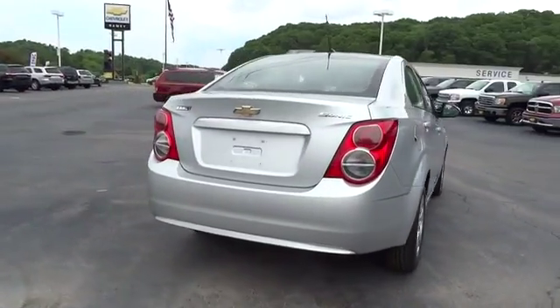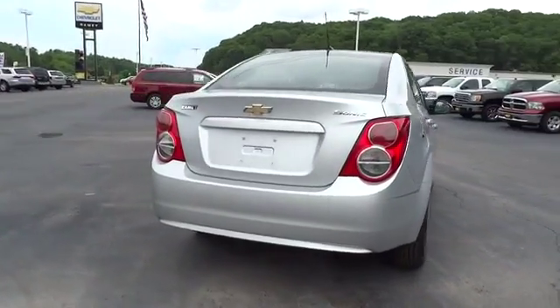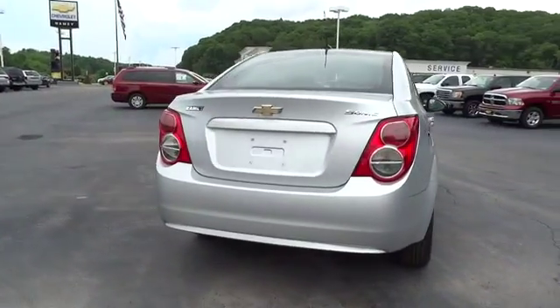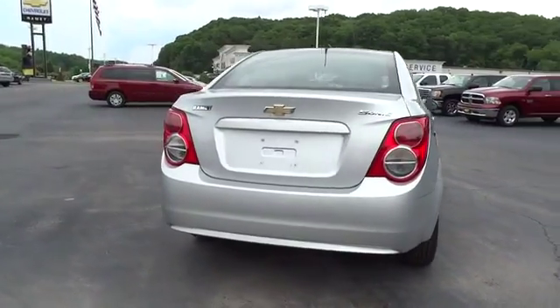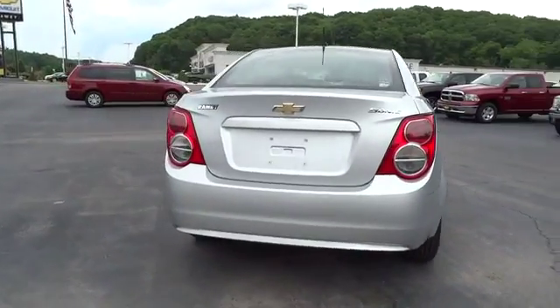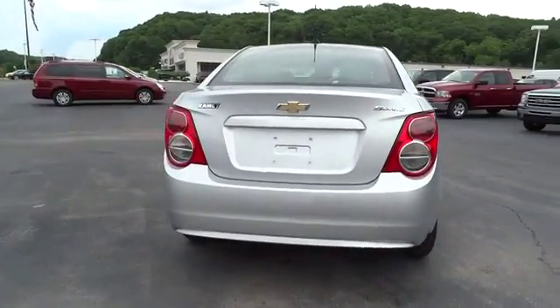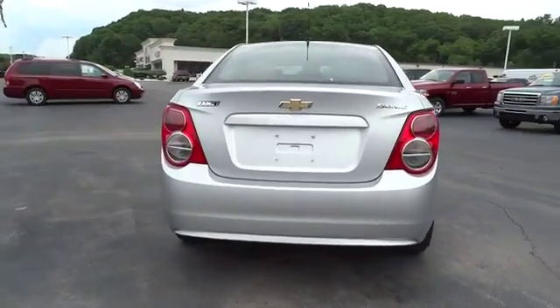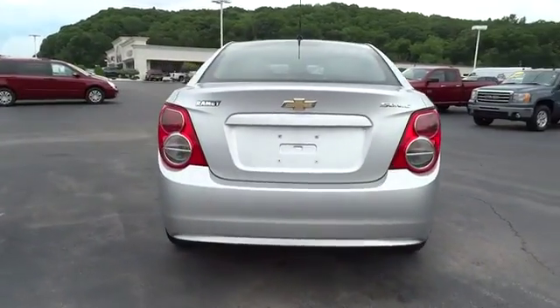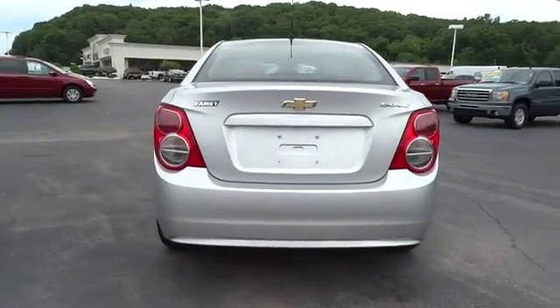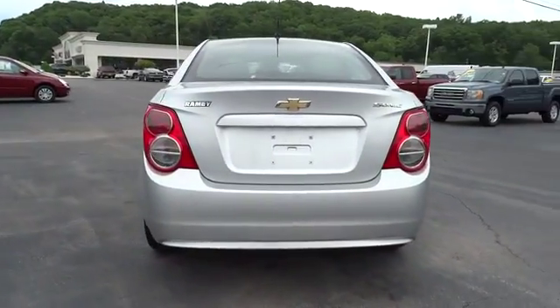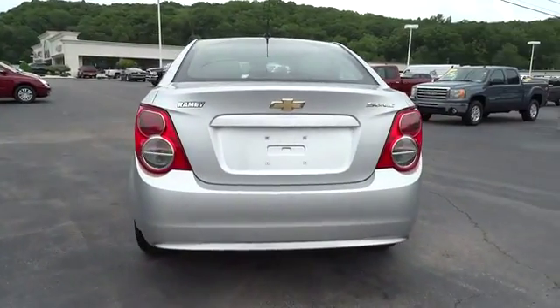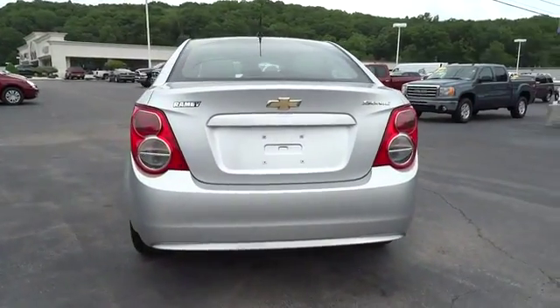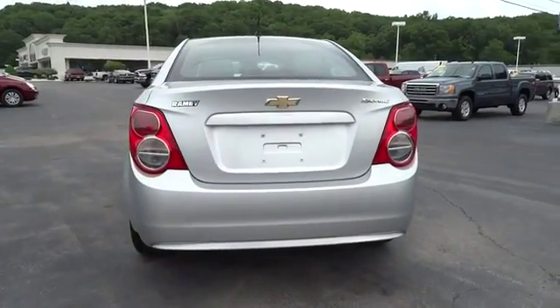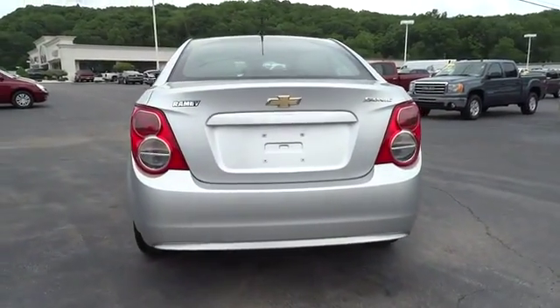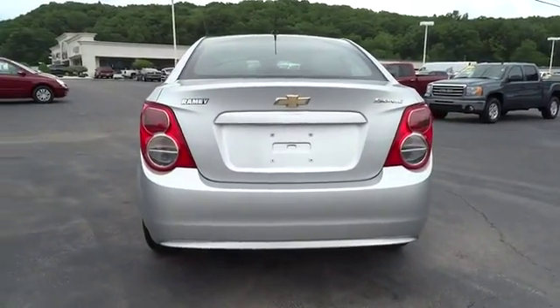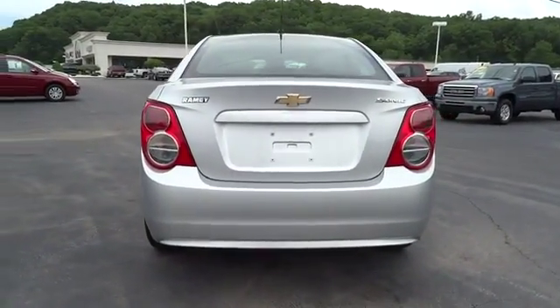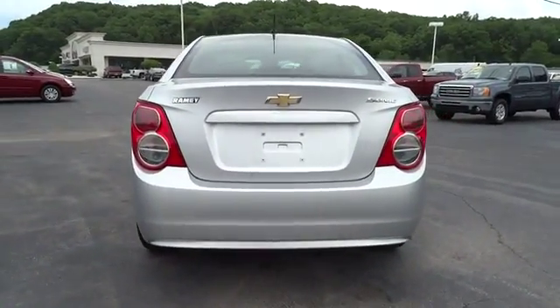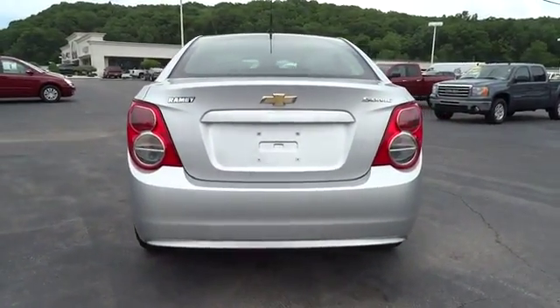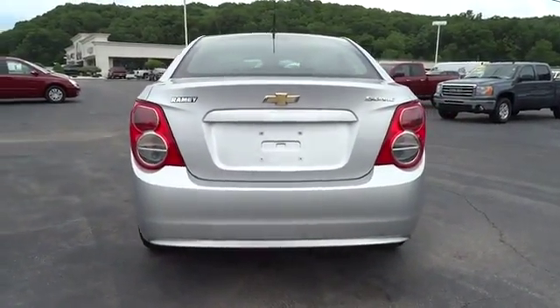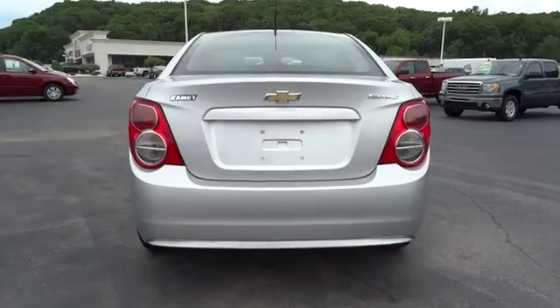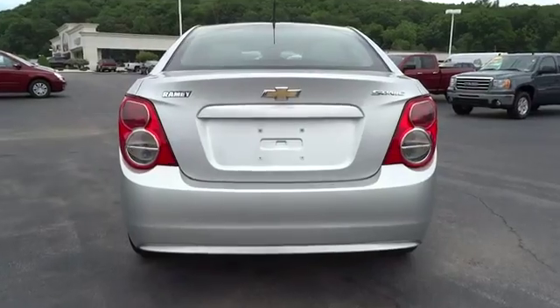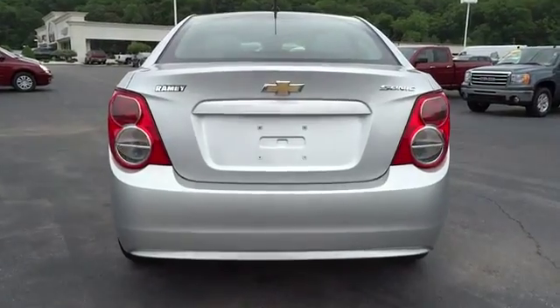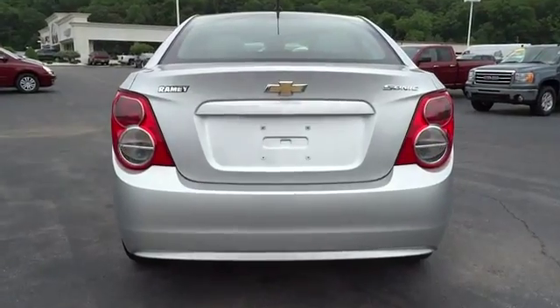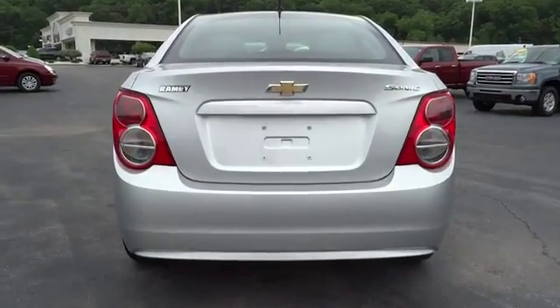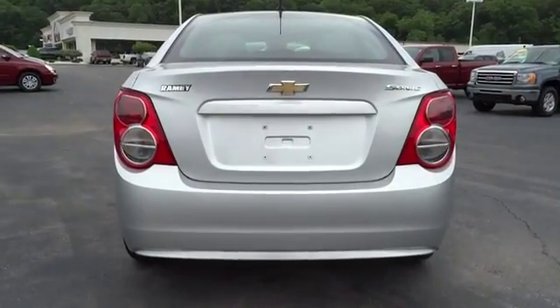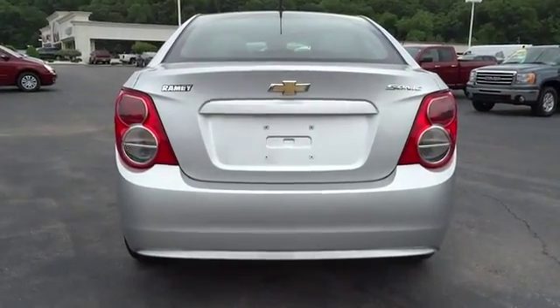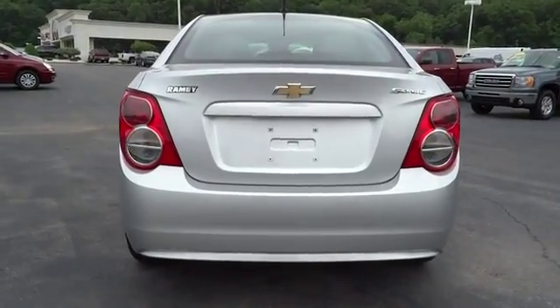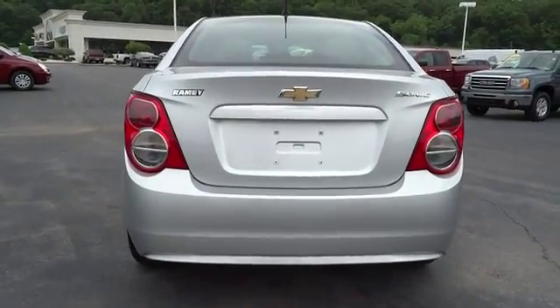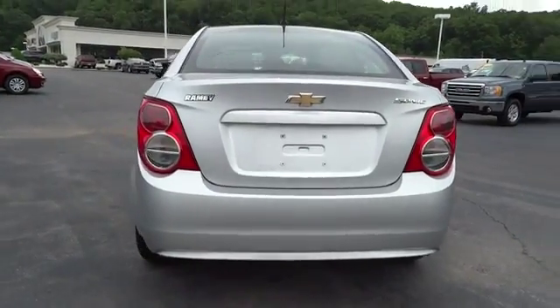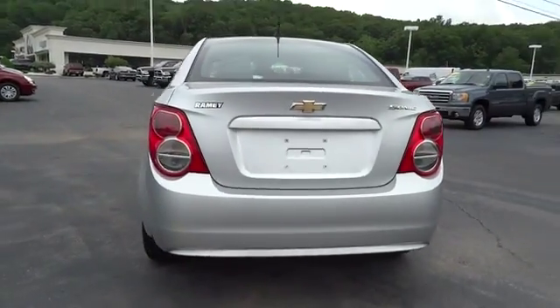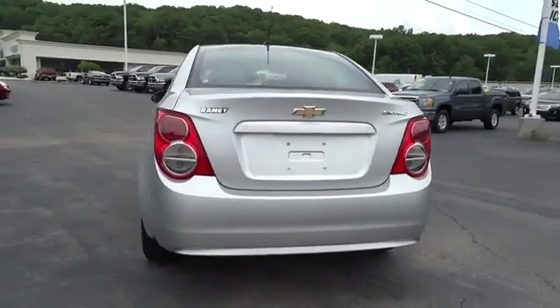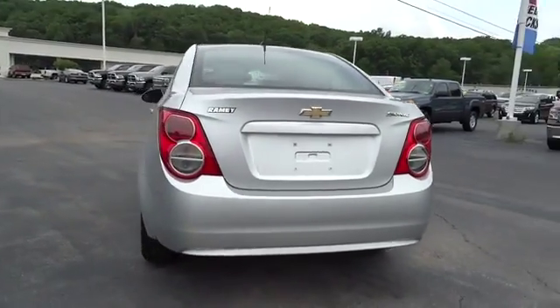And it is priced below $15,000. This vehicle has less than 30,000 miles.